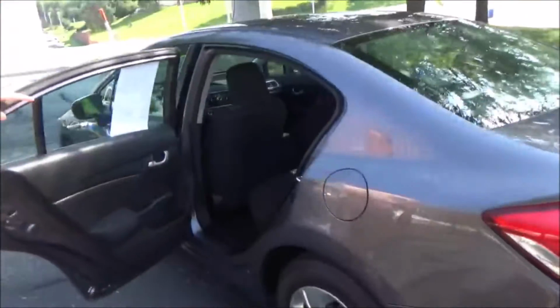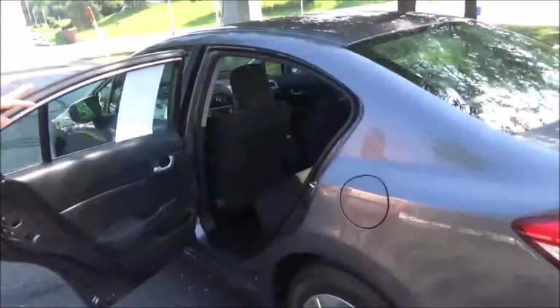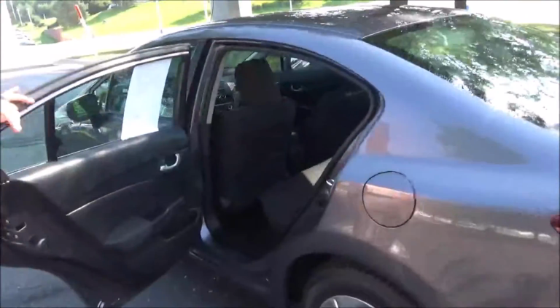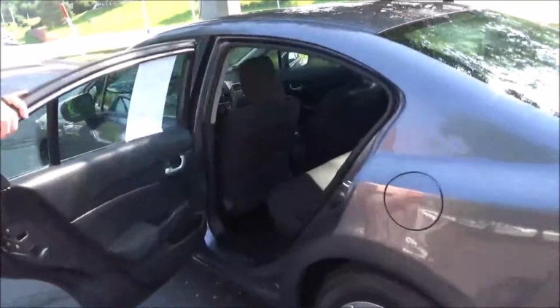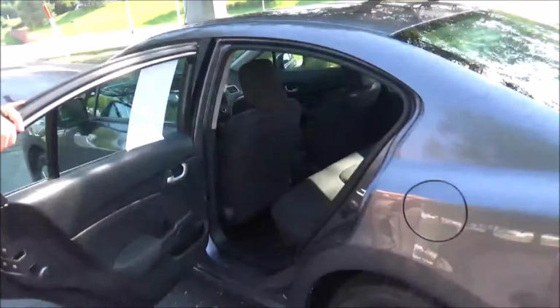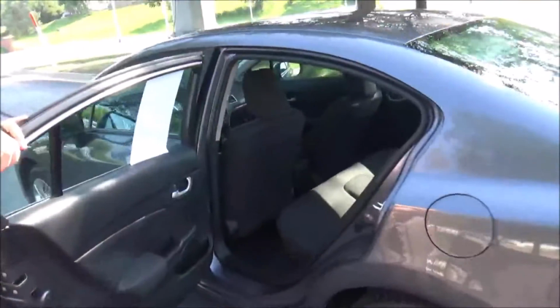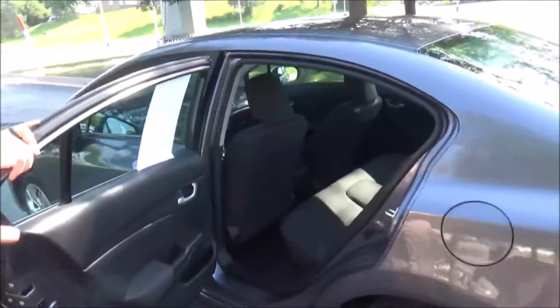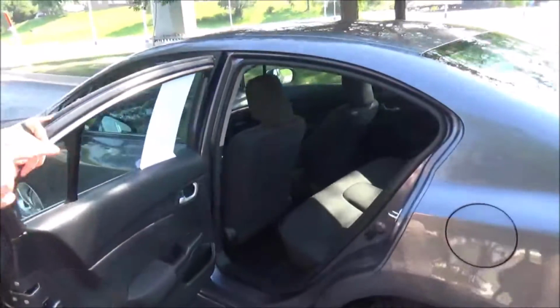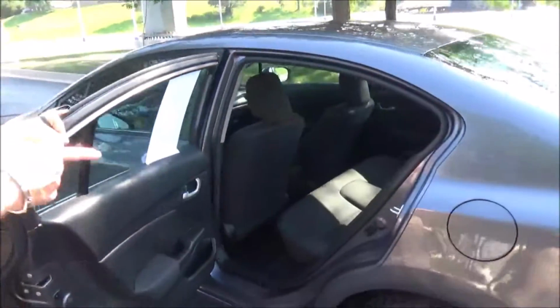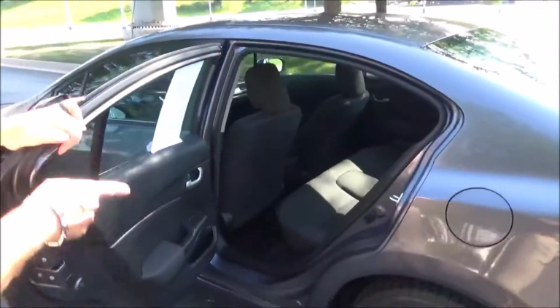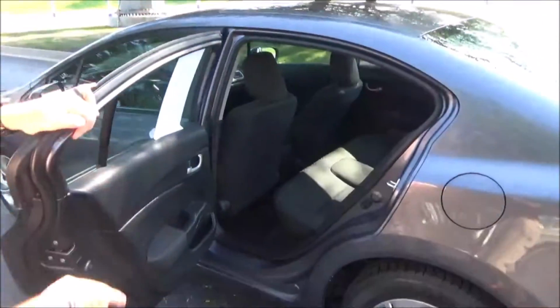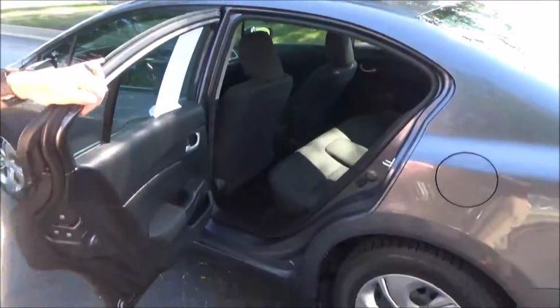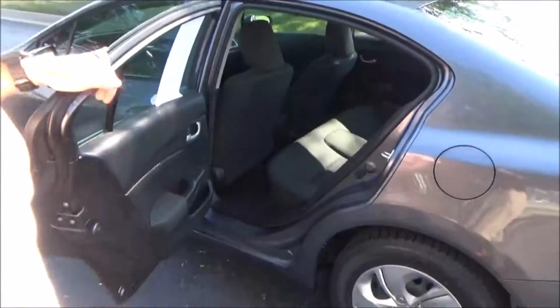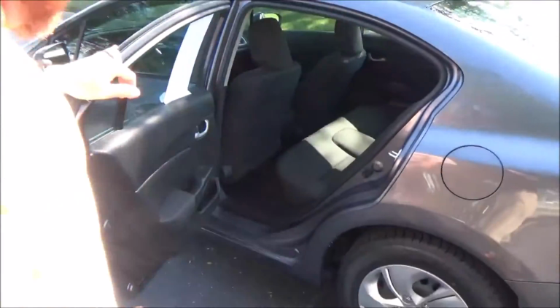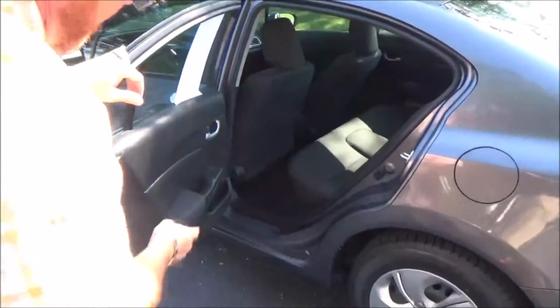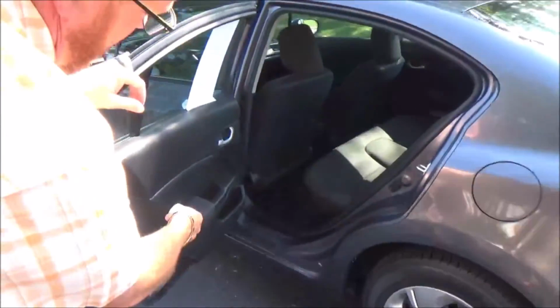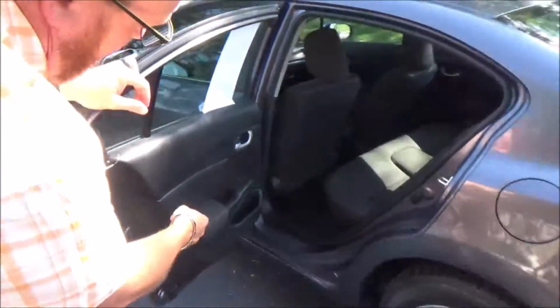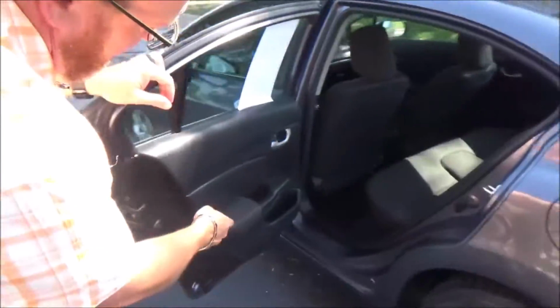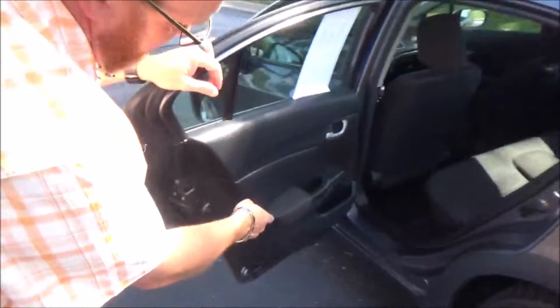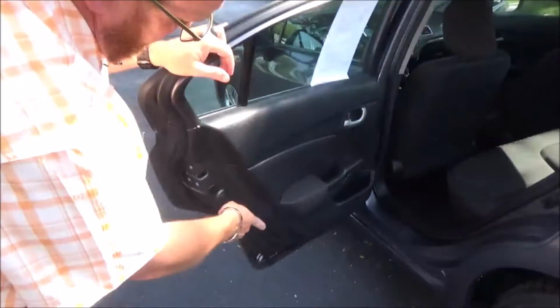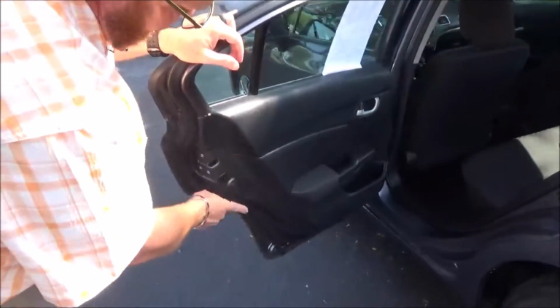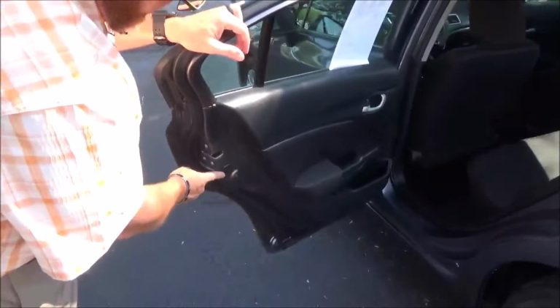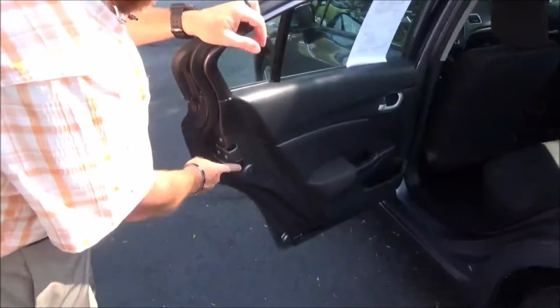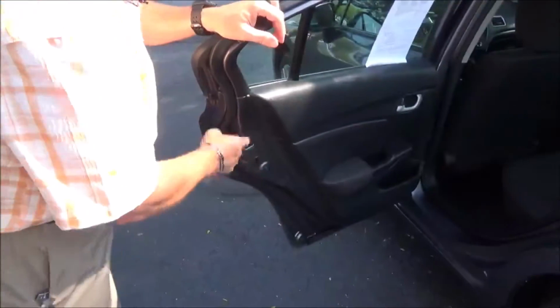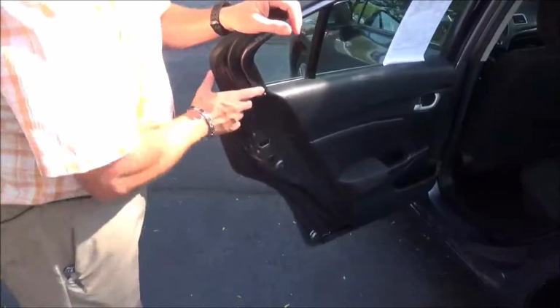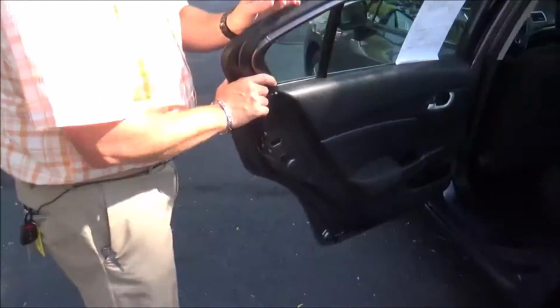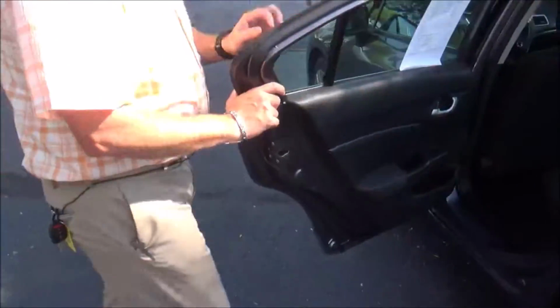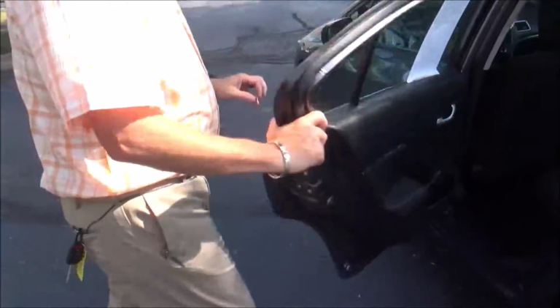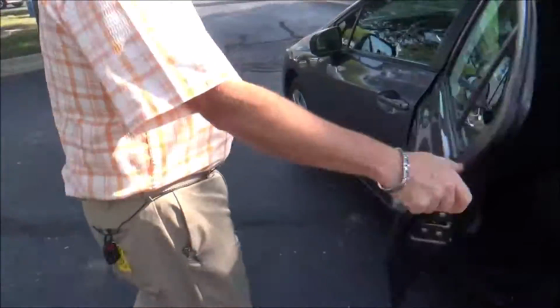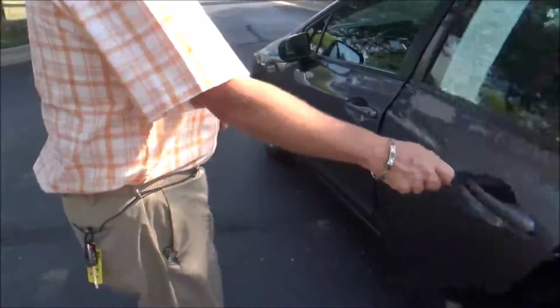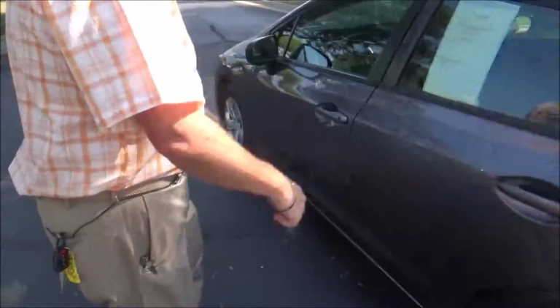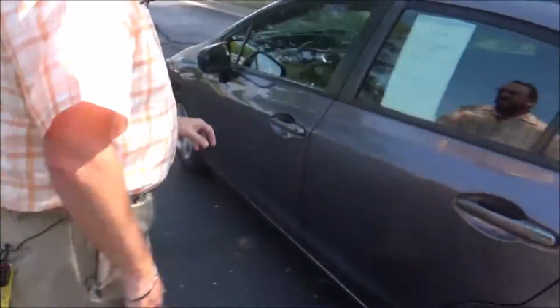Flat floor. Latch system for child safety seats. Cup holders and storage in the door. Child security door locks.